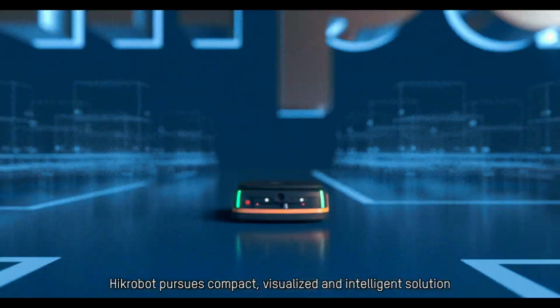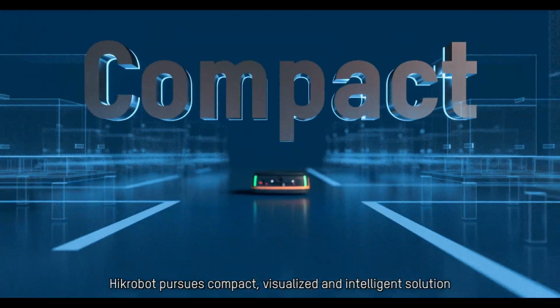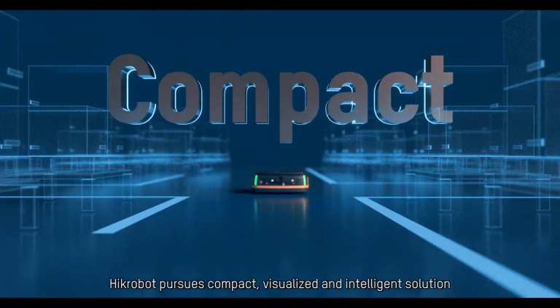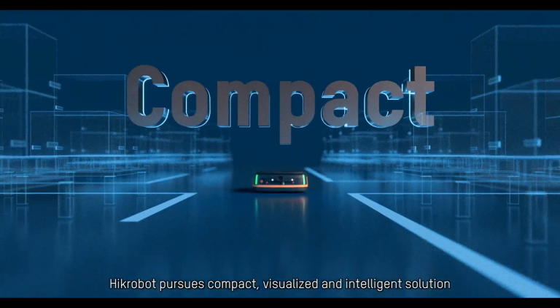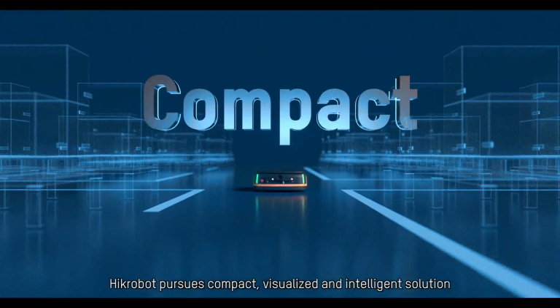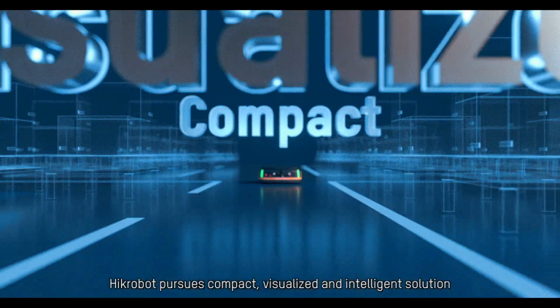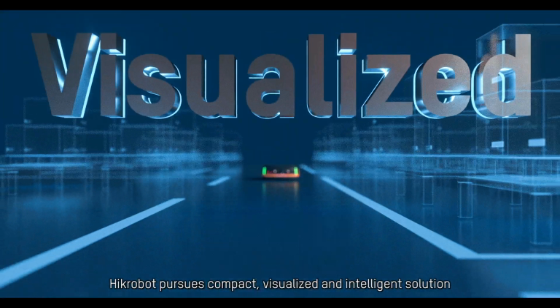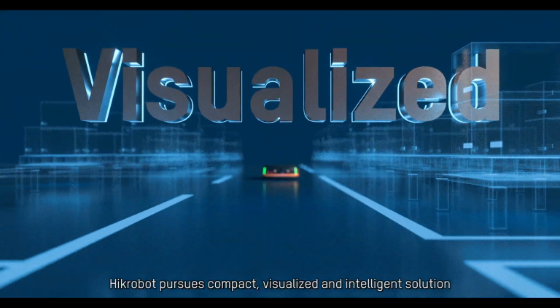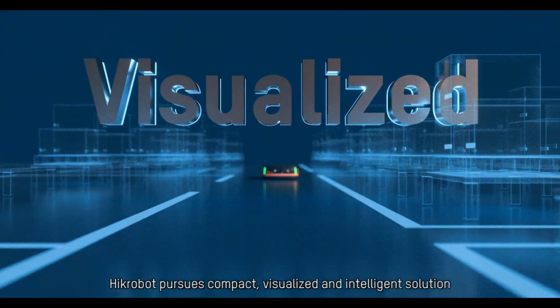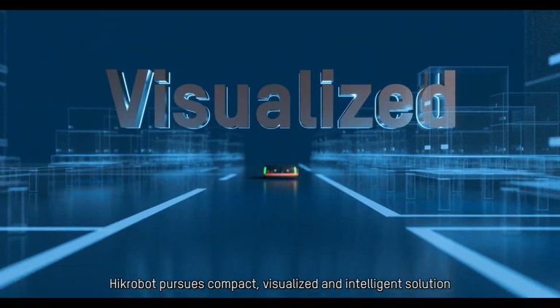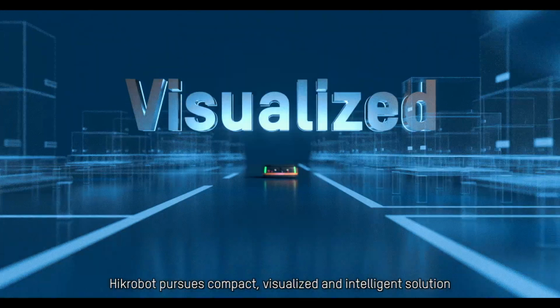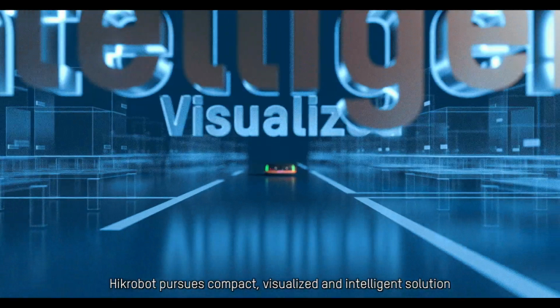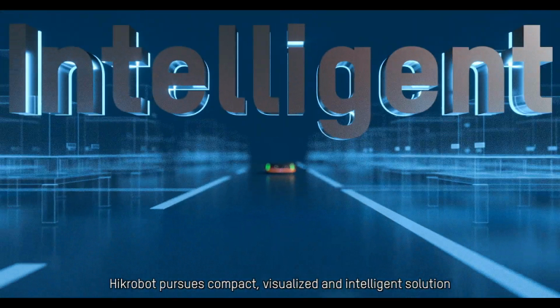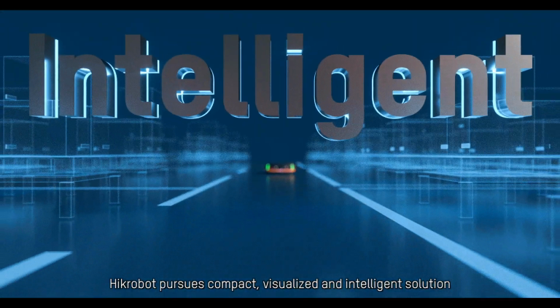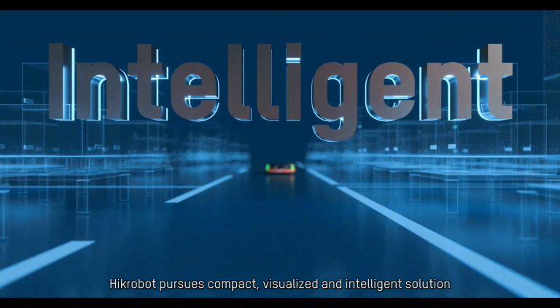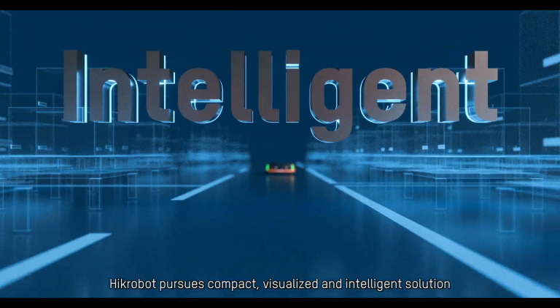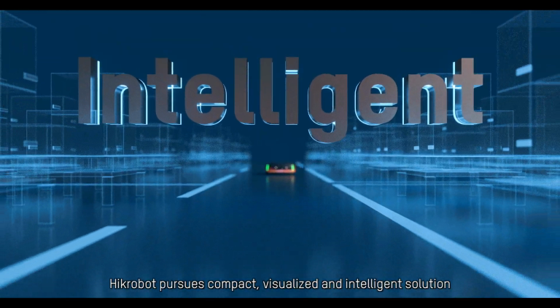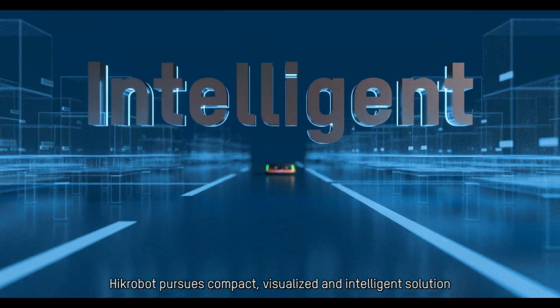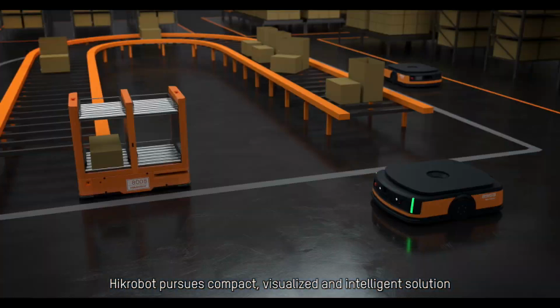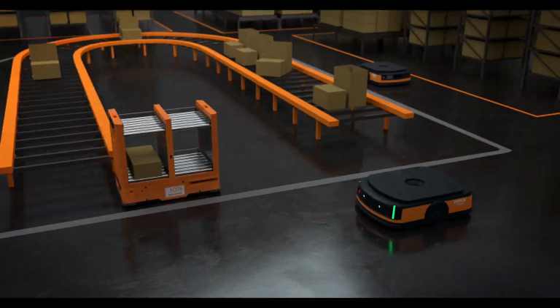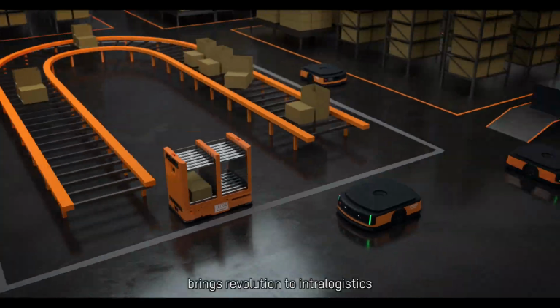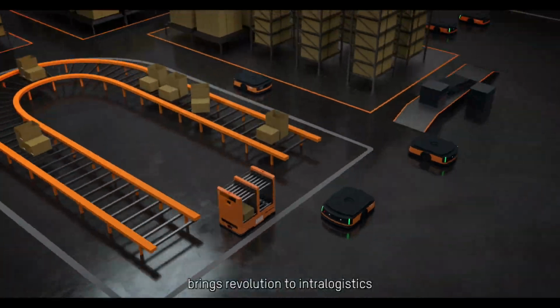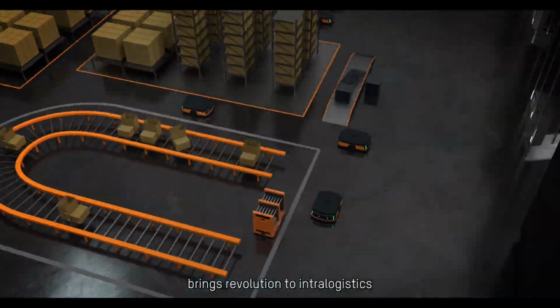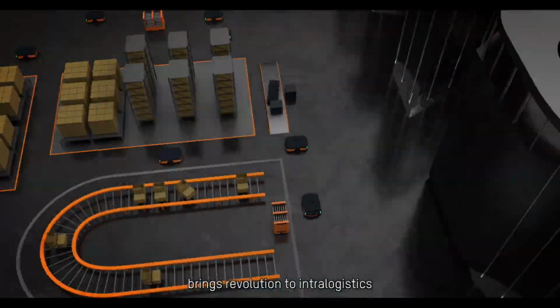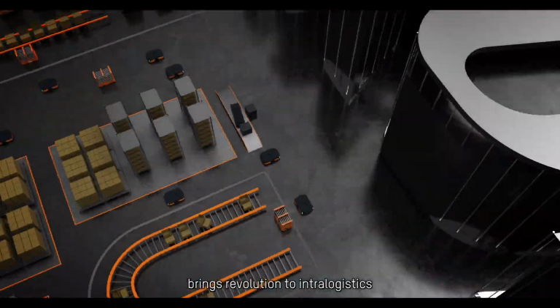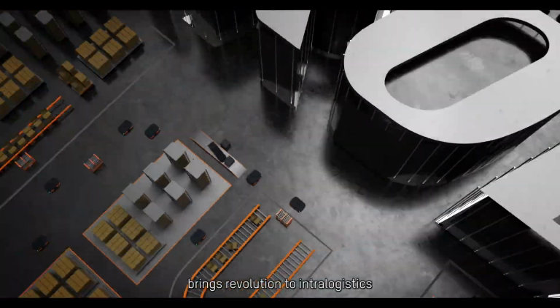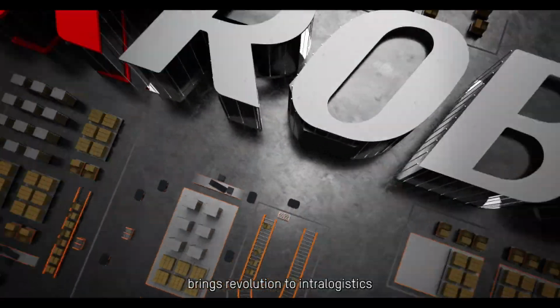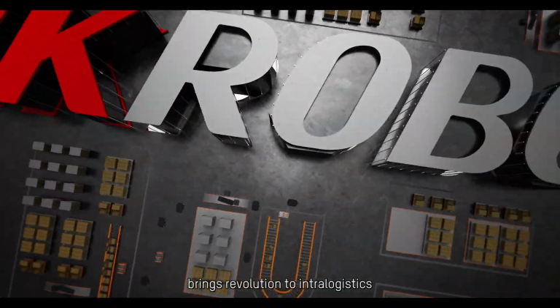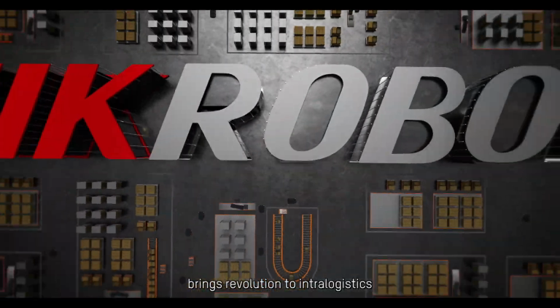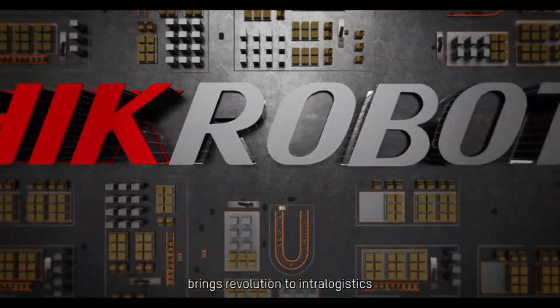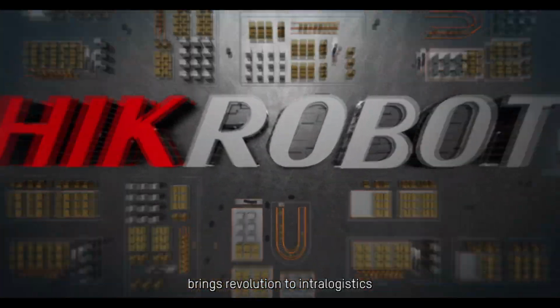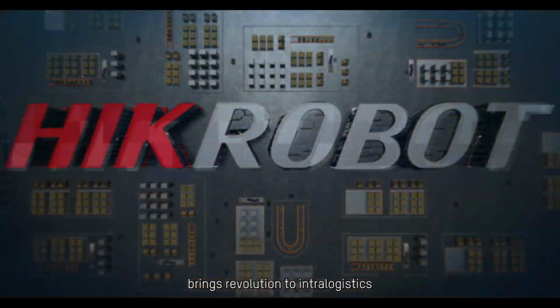HIC Robot pursues compact, visualized, and intelligent solutions, bringing revolution to intralogistics.